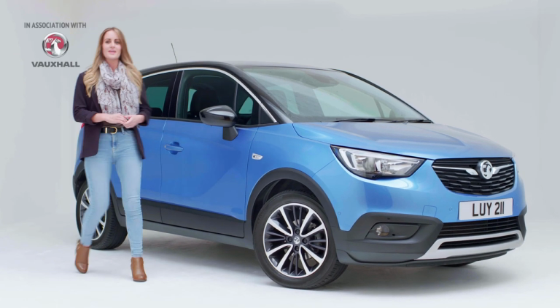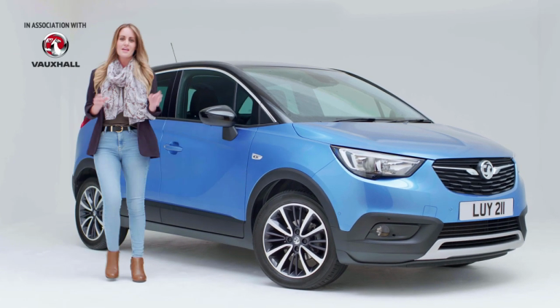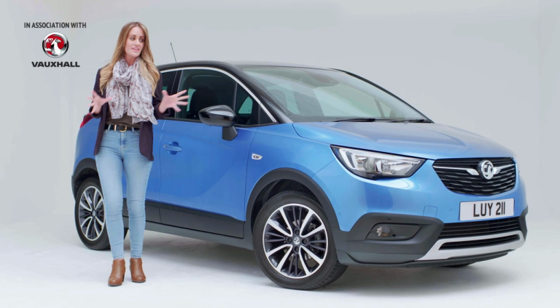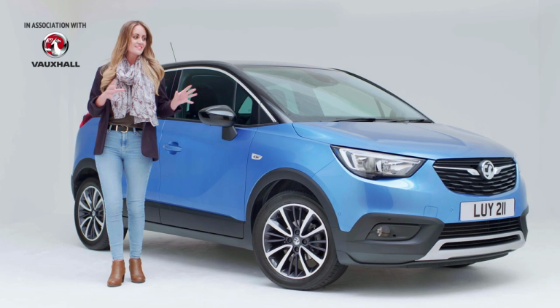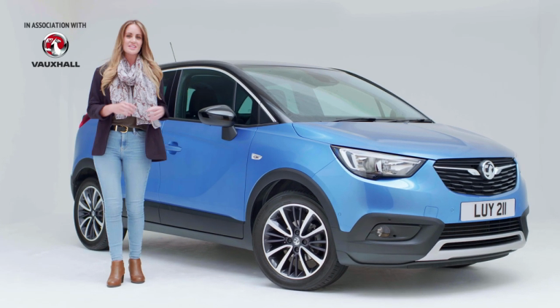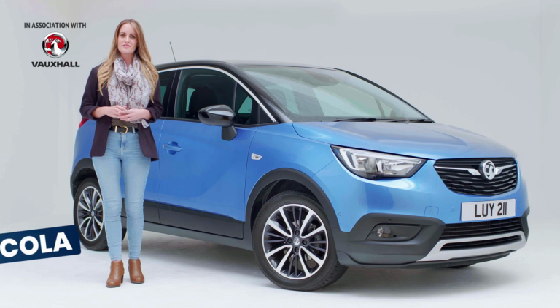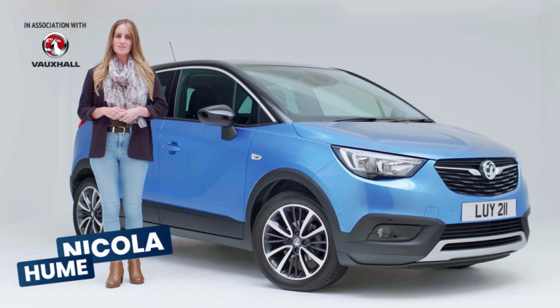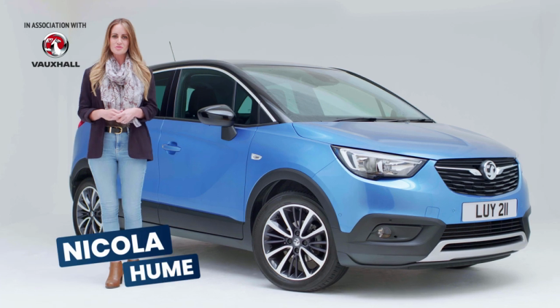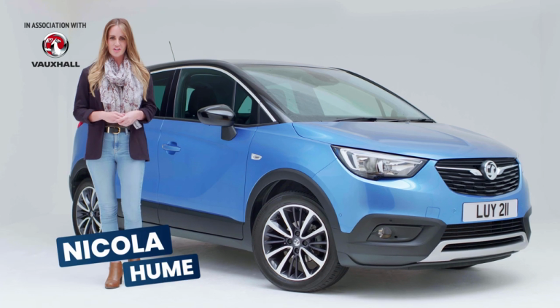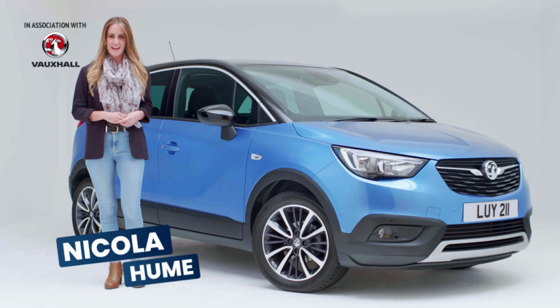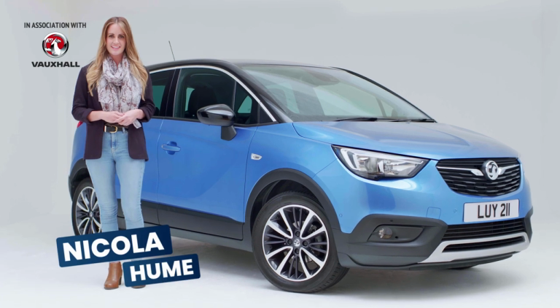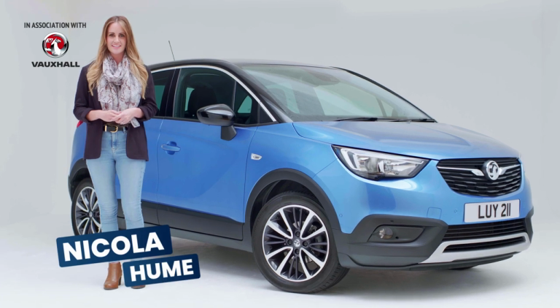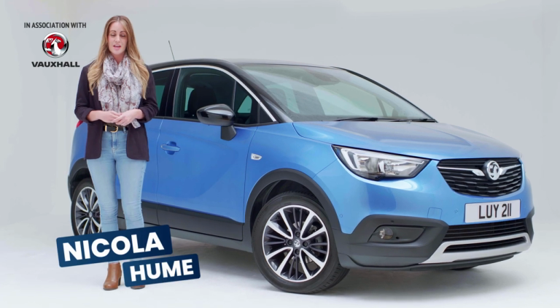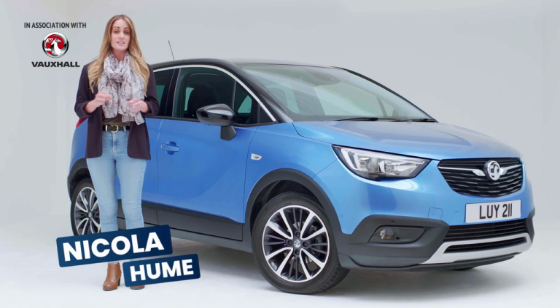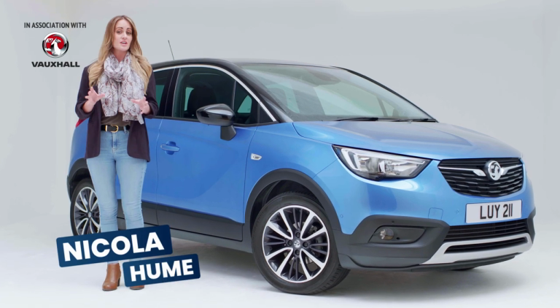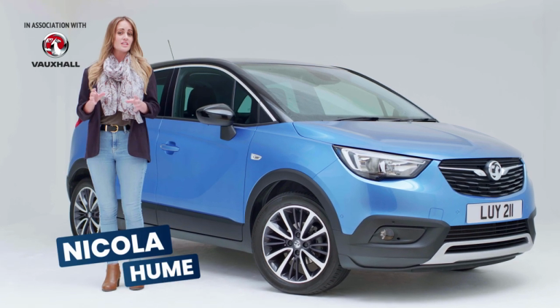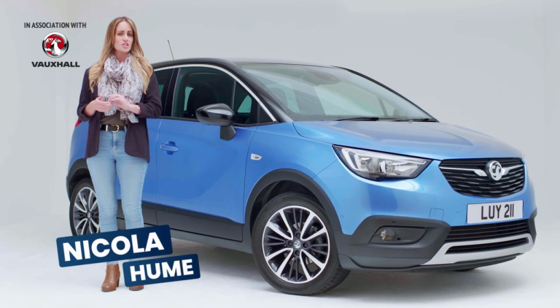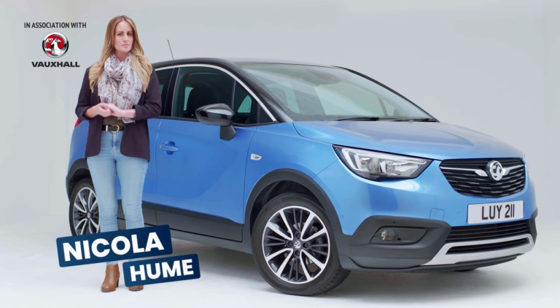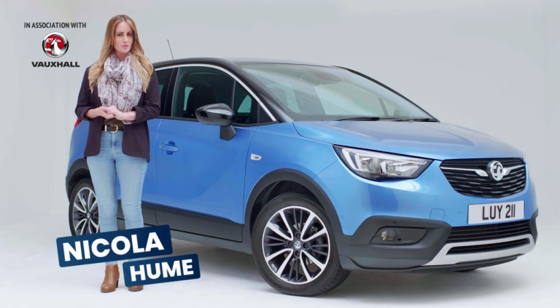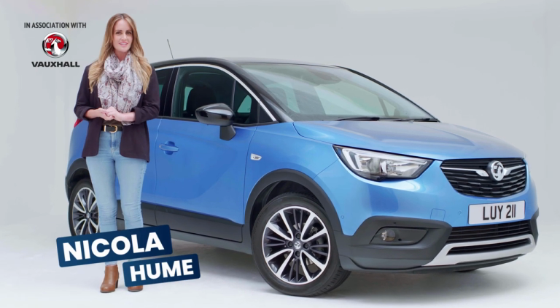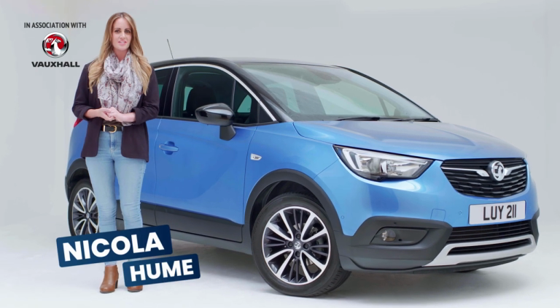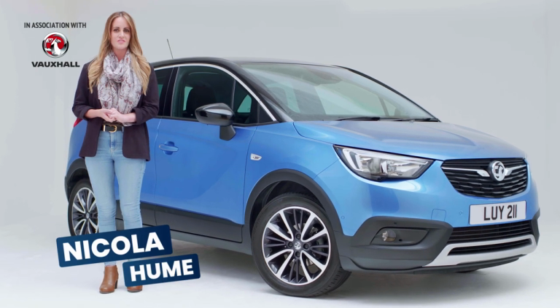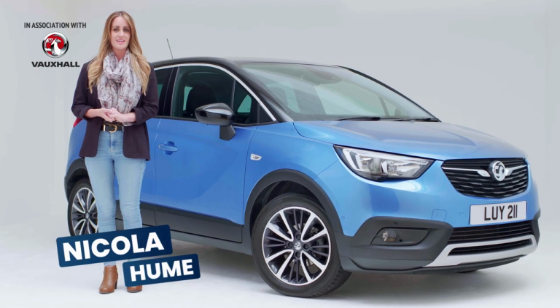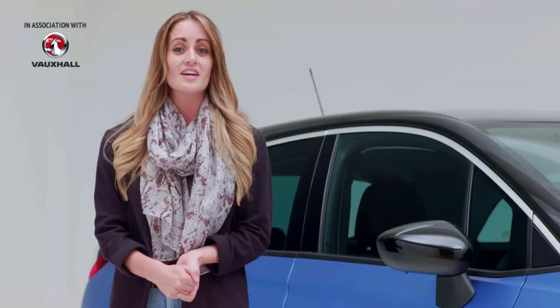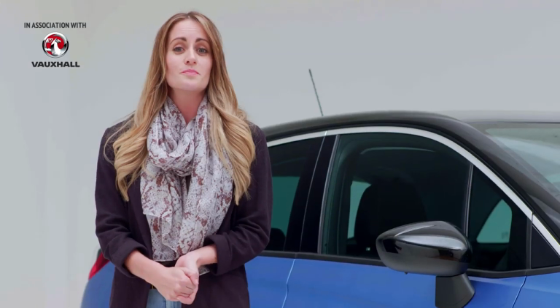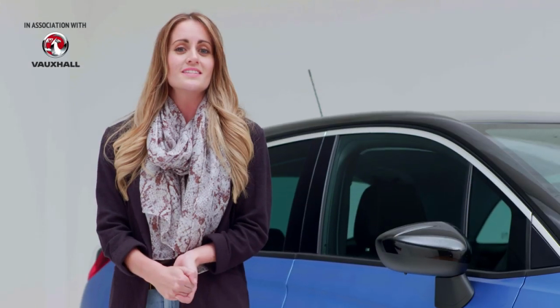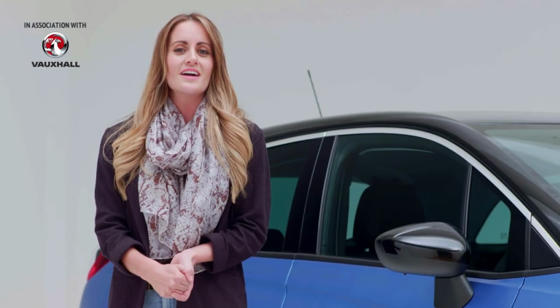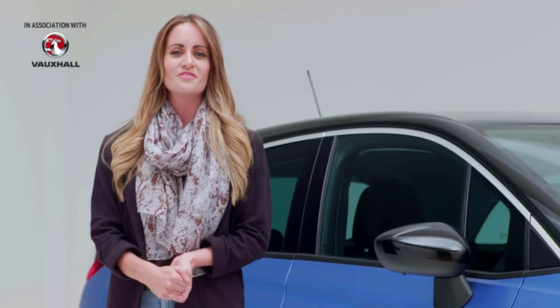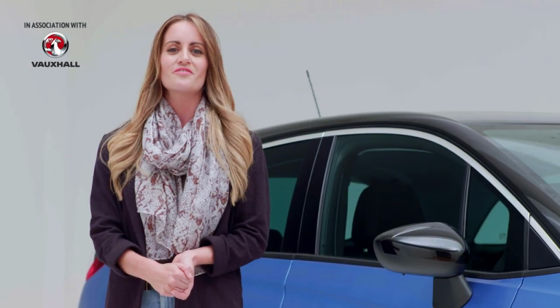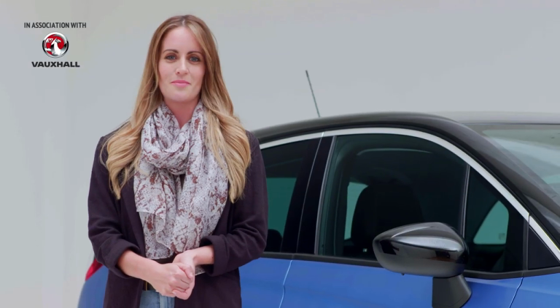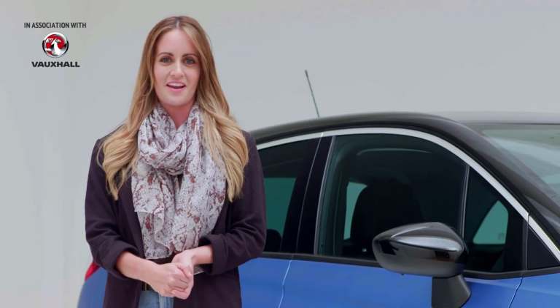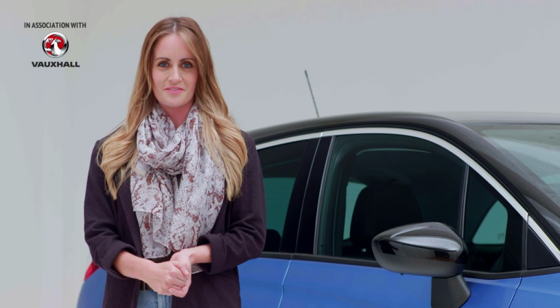This is the Vauxhall Crossland X, a stylish and sporty SUV that has been designed for family life.